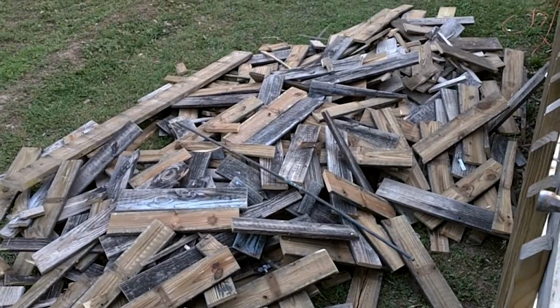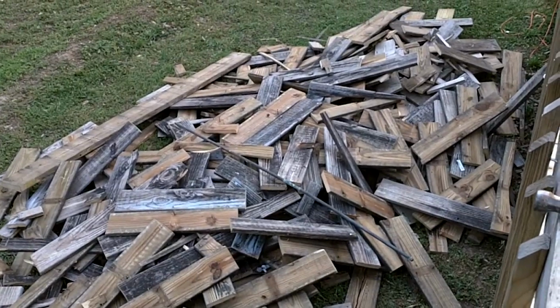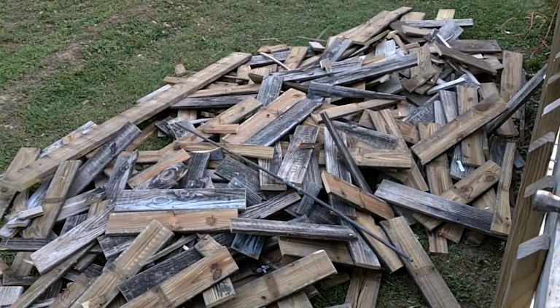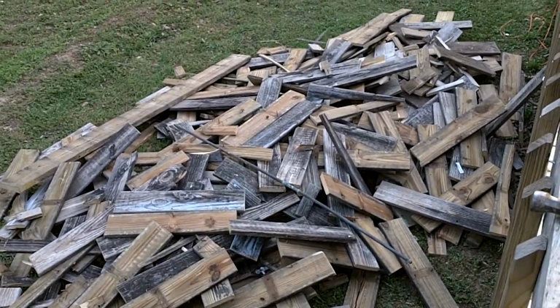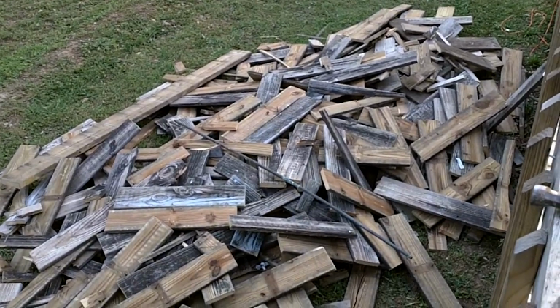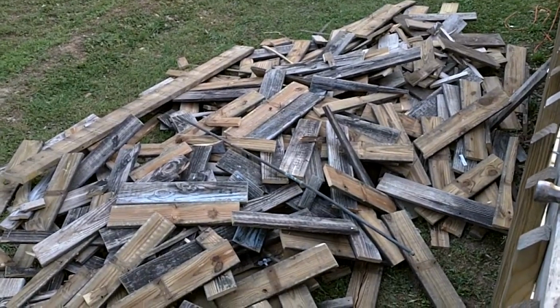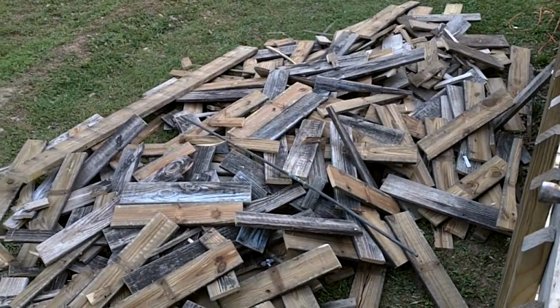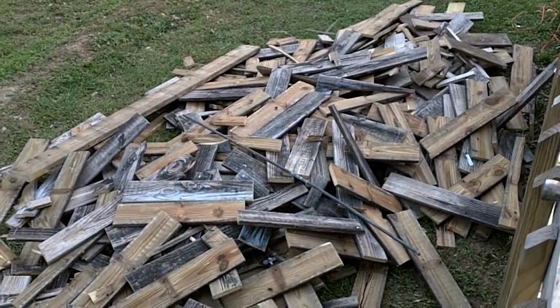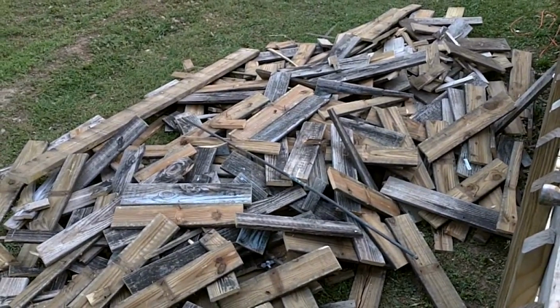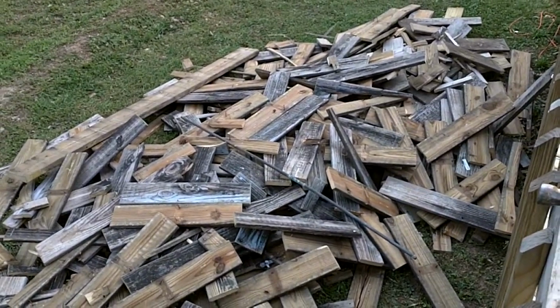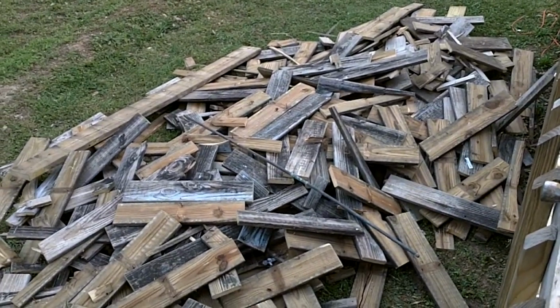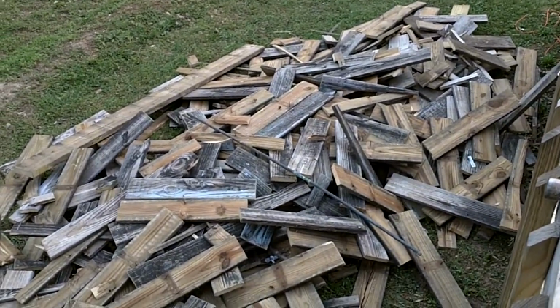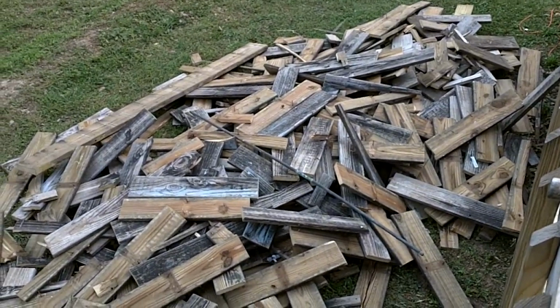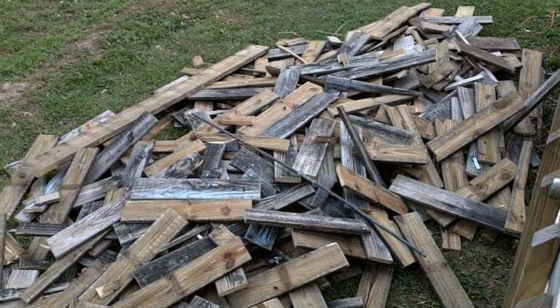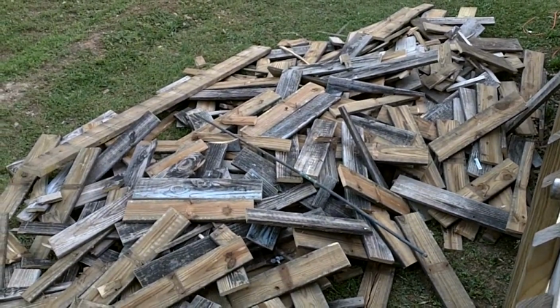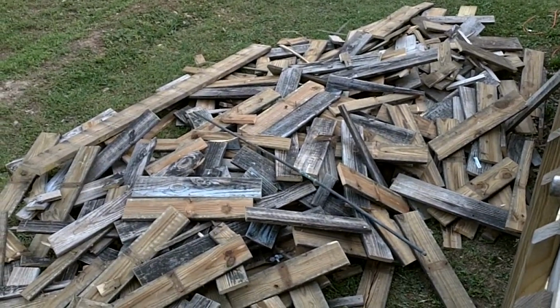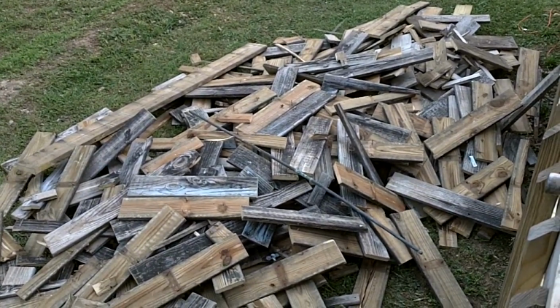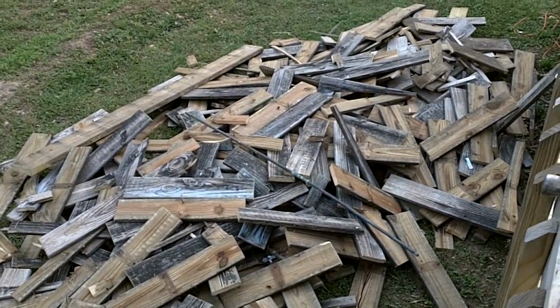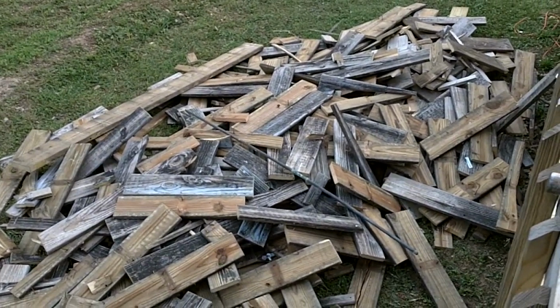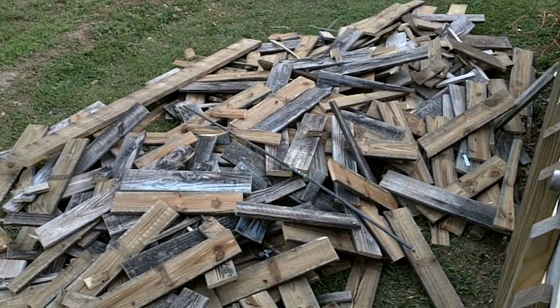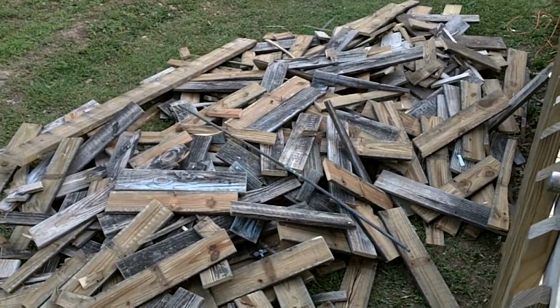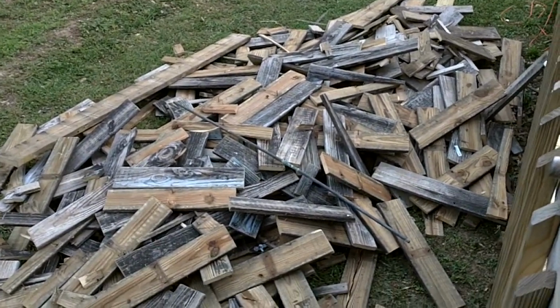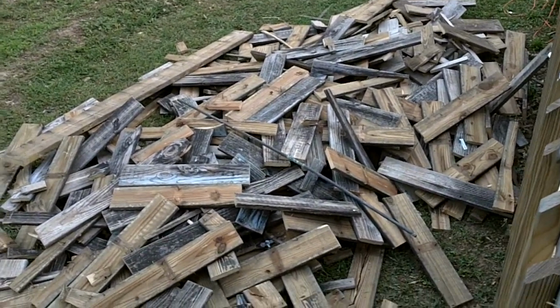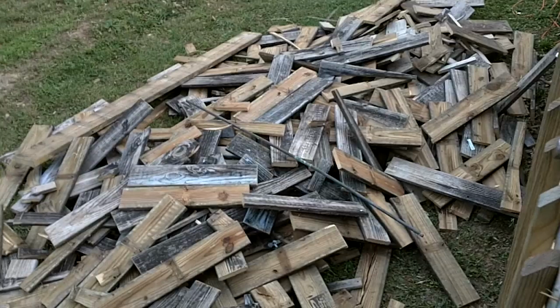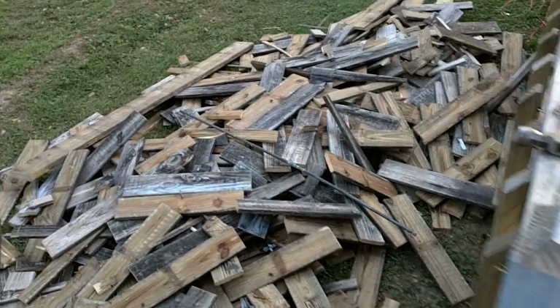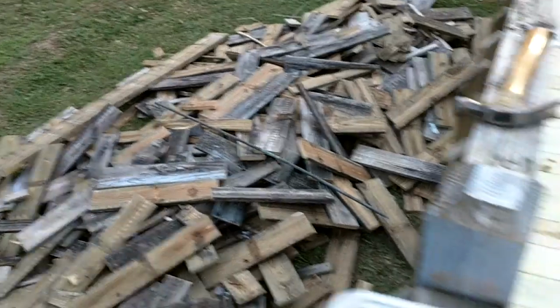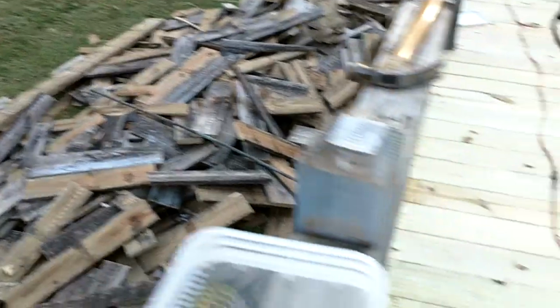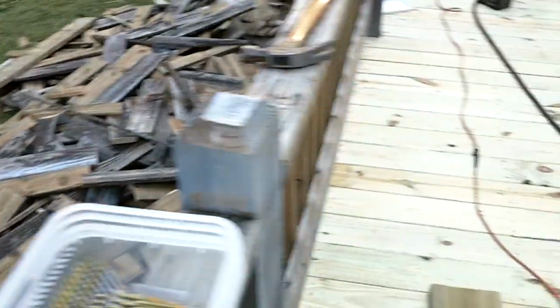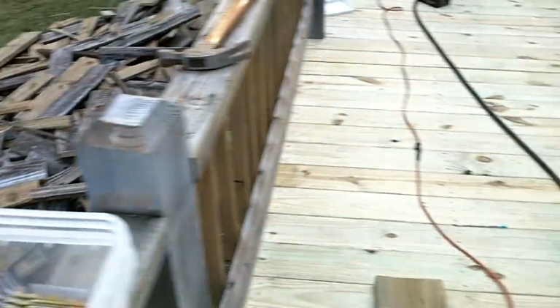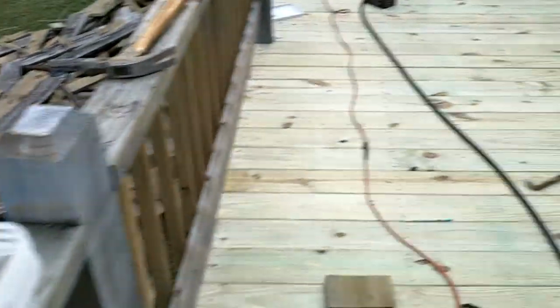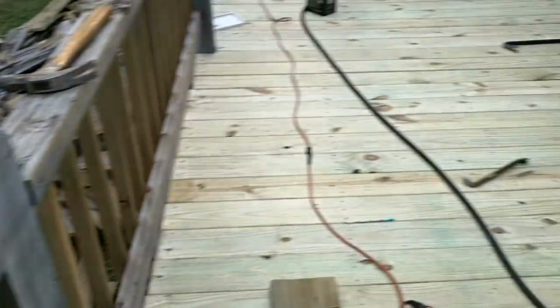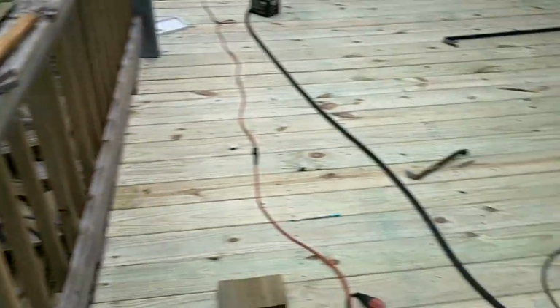And there's the pile of wood I took off the deck — it was all rotted and messed up. So this is gonna be a lot nicer.